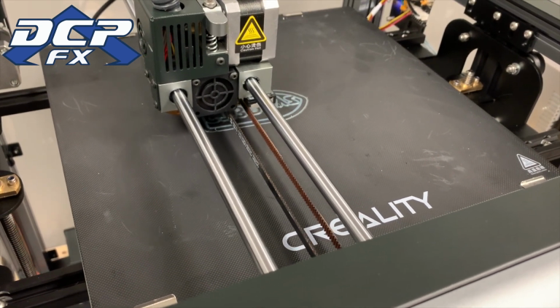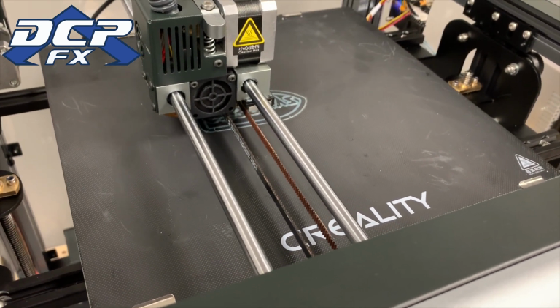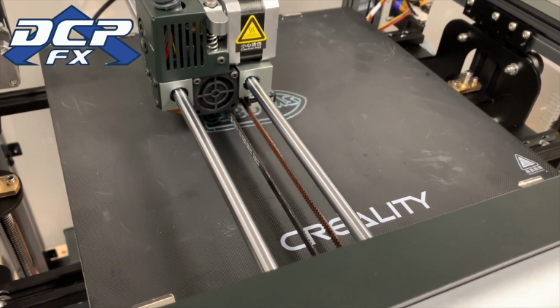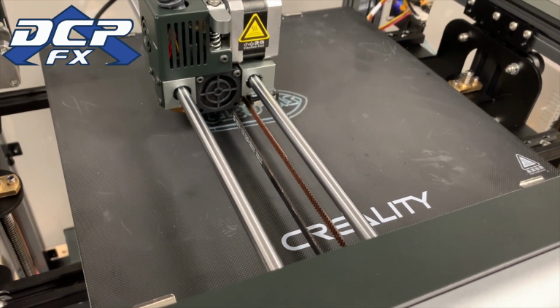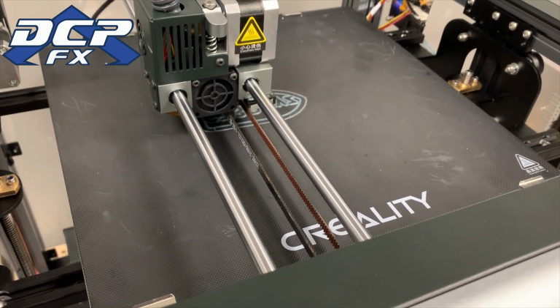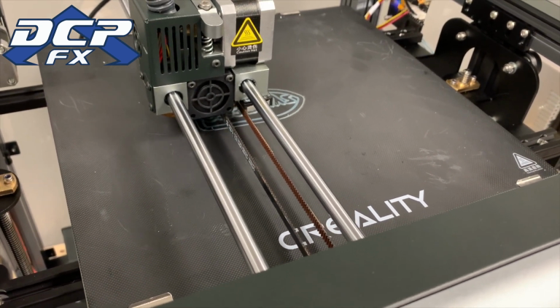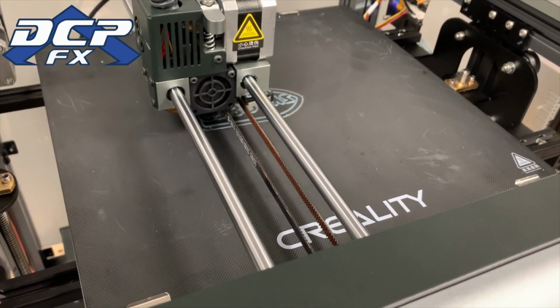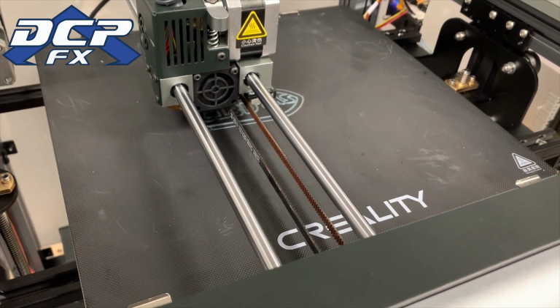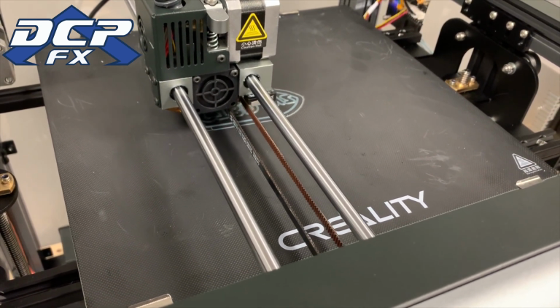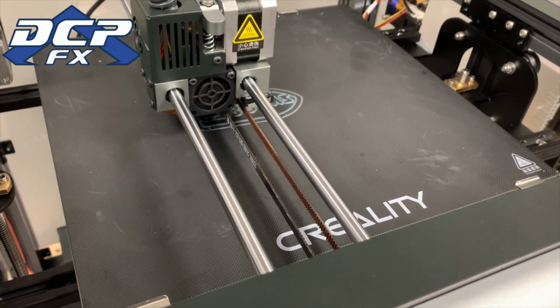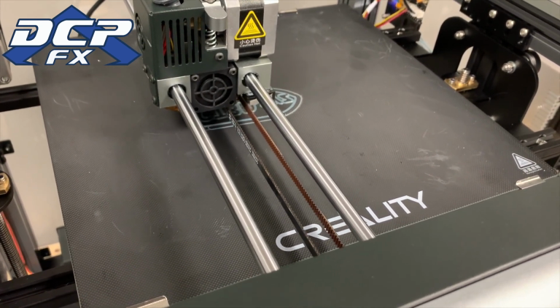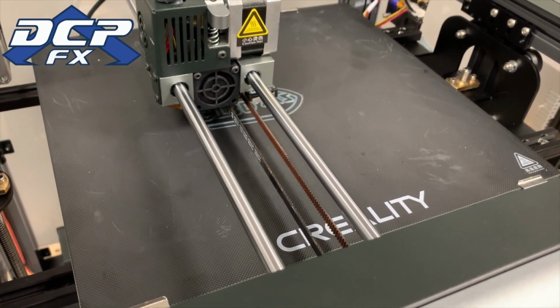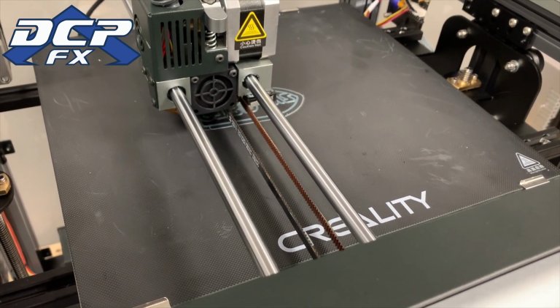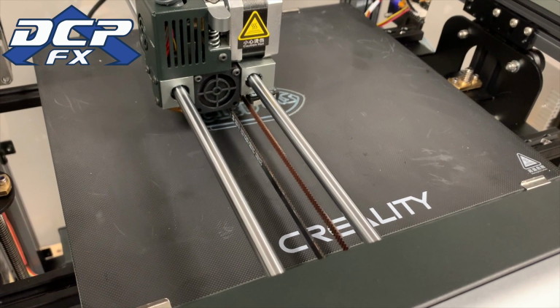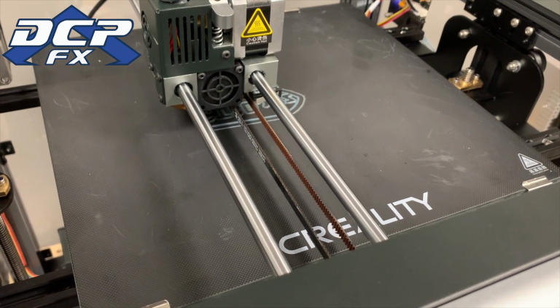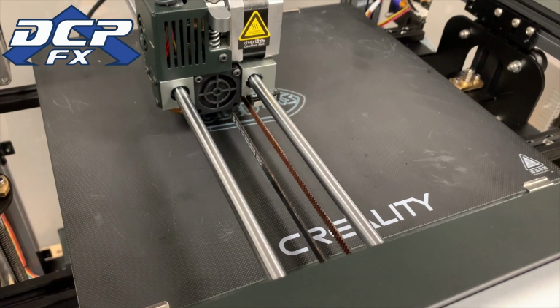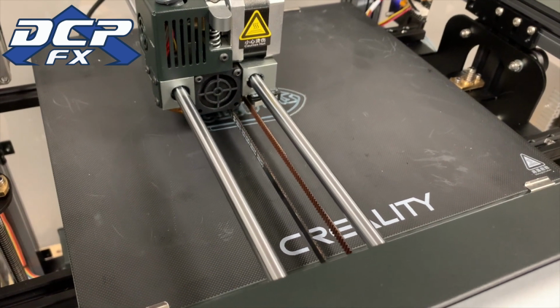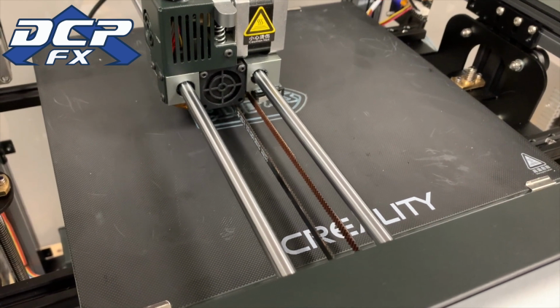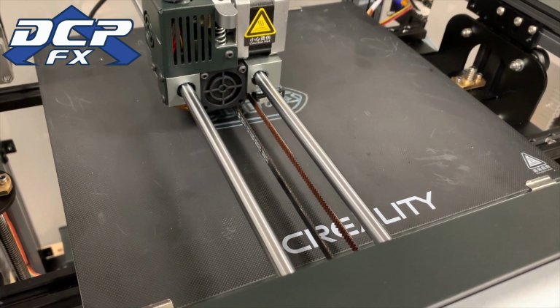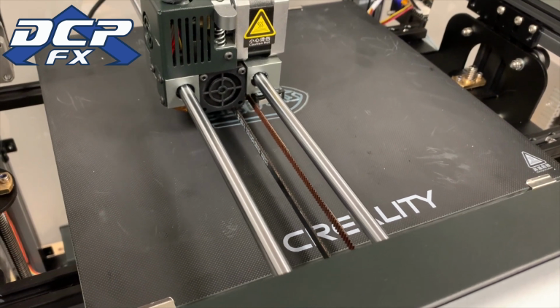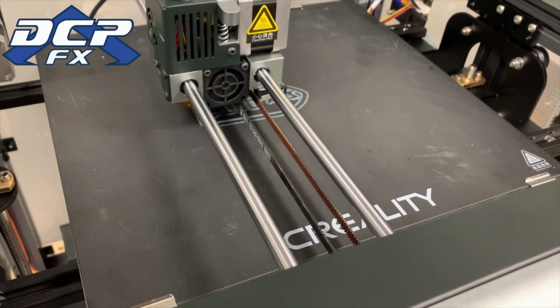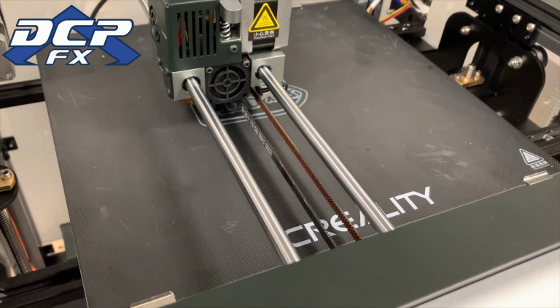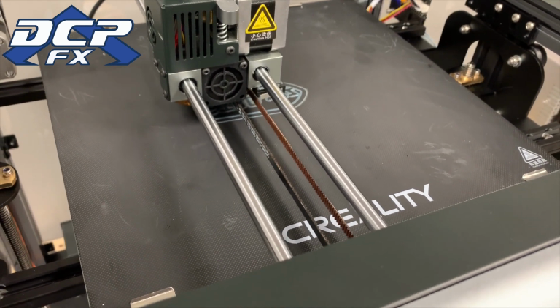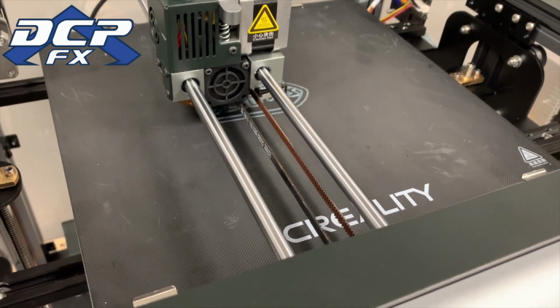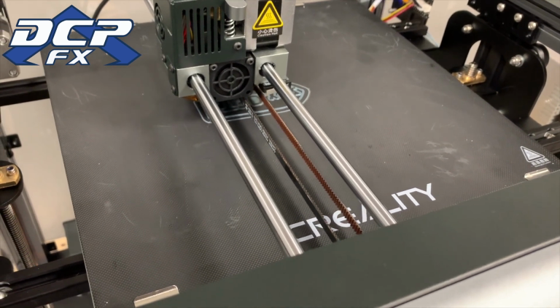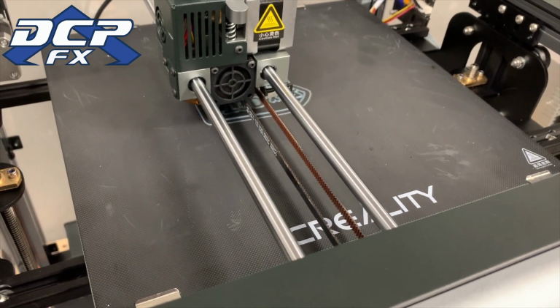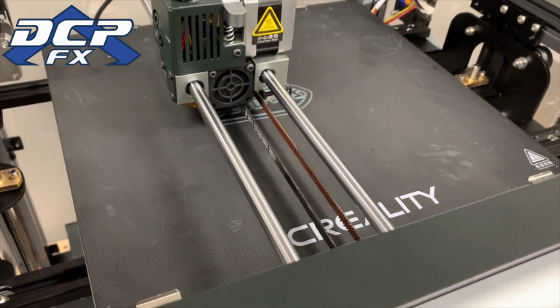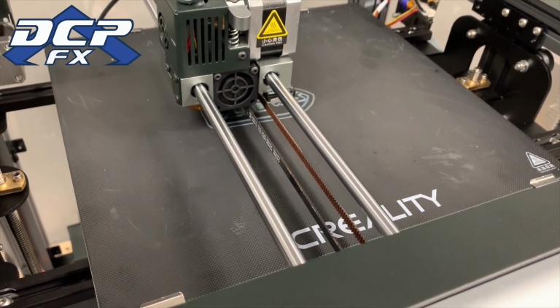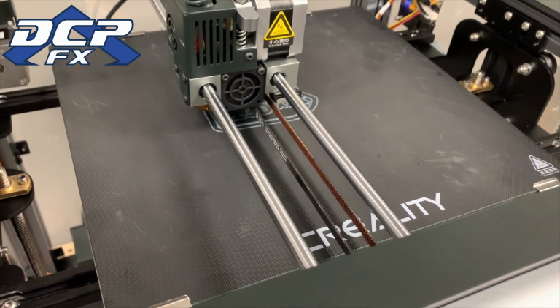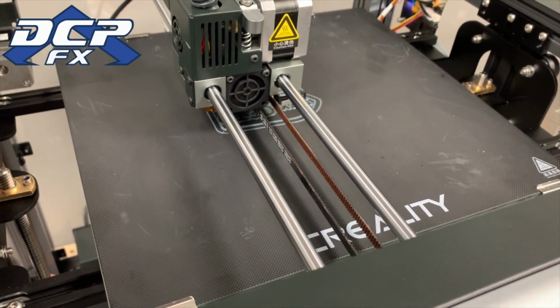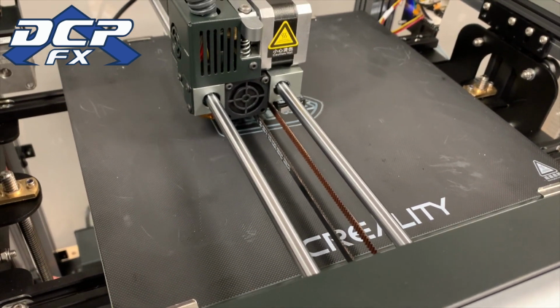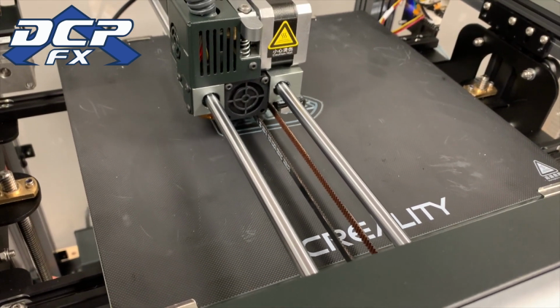You can just hear the extruder knob going back and forth. That's insane. Anyway, I will see how this makes out.